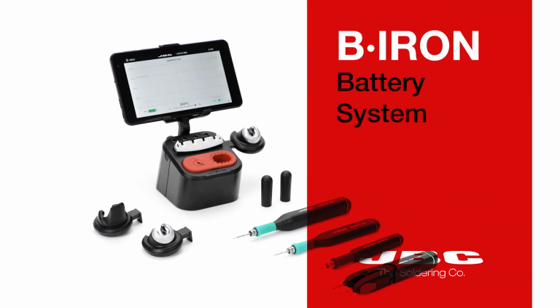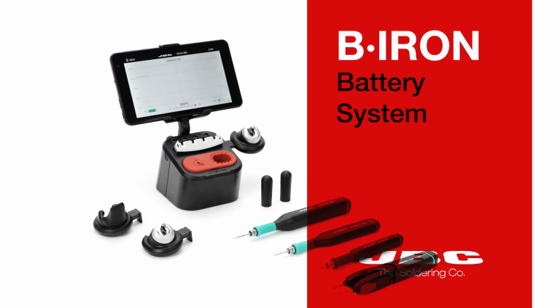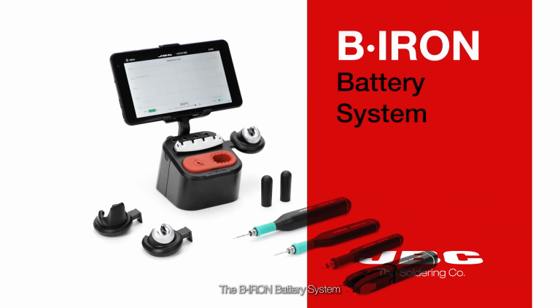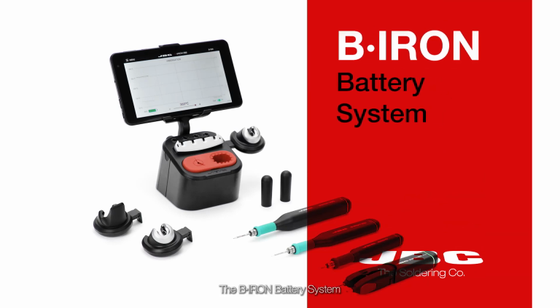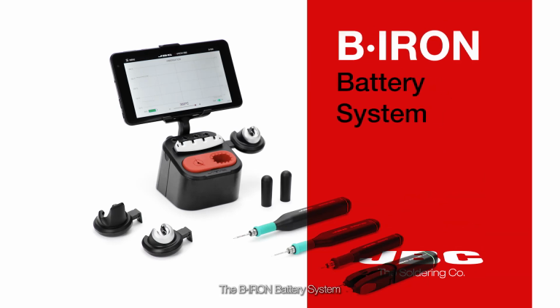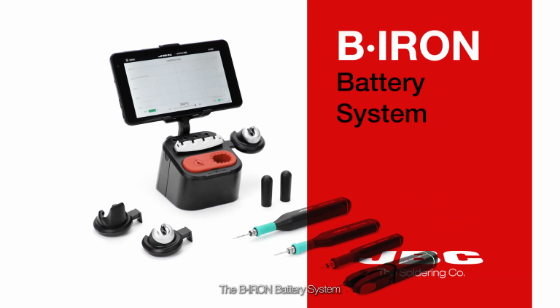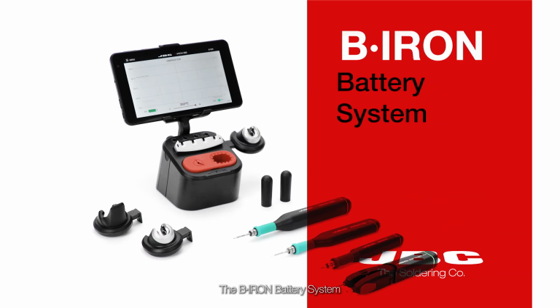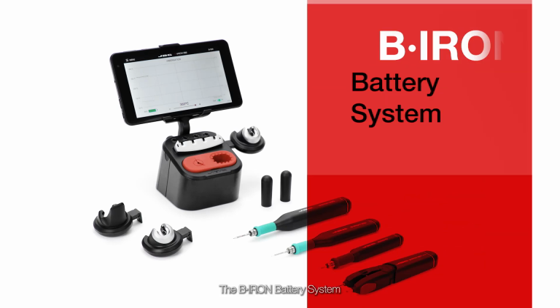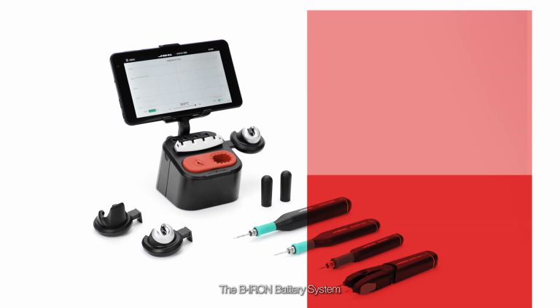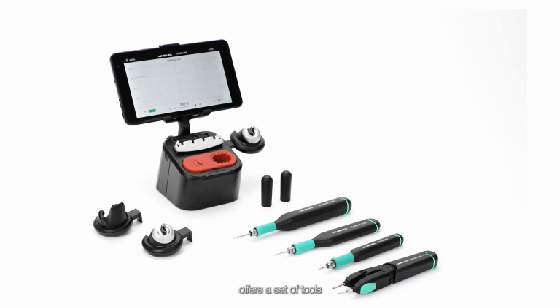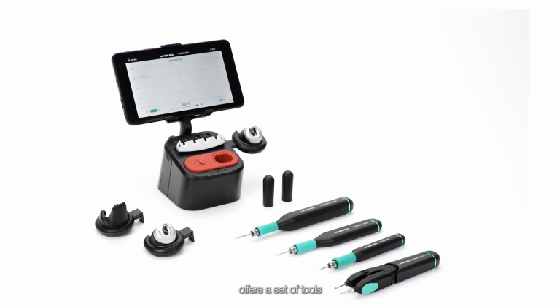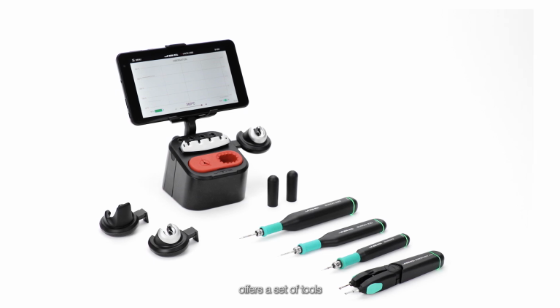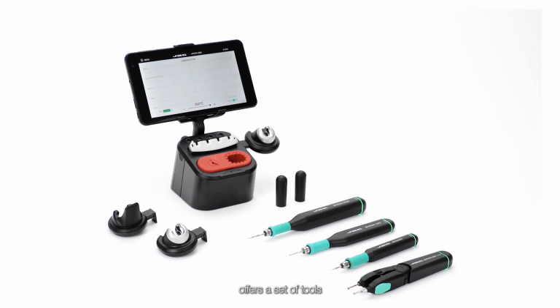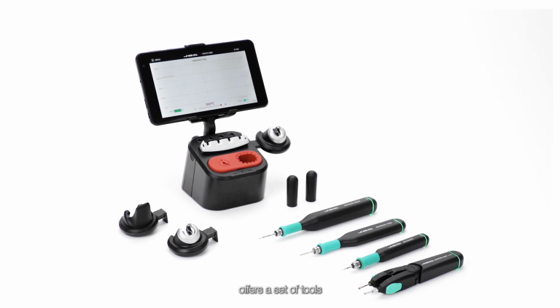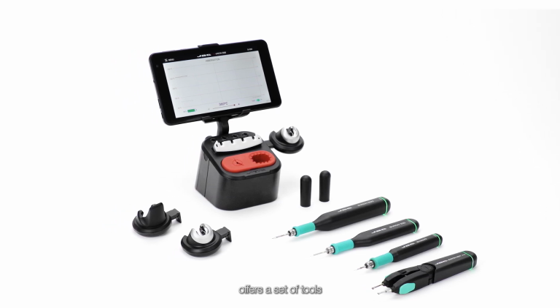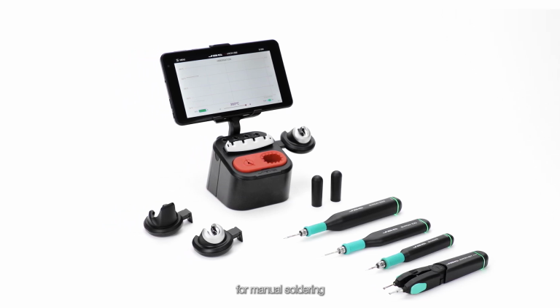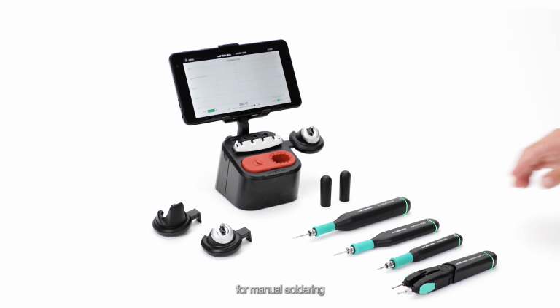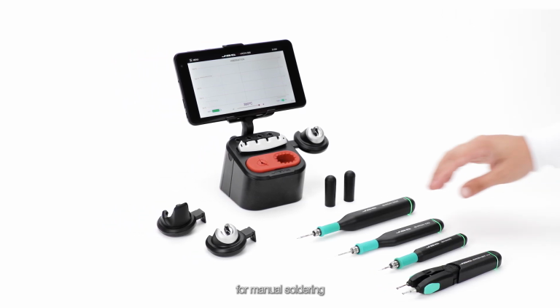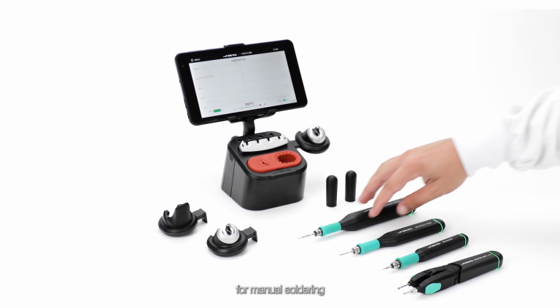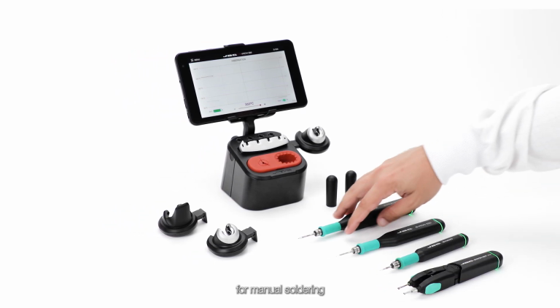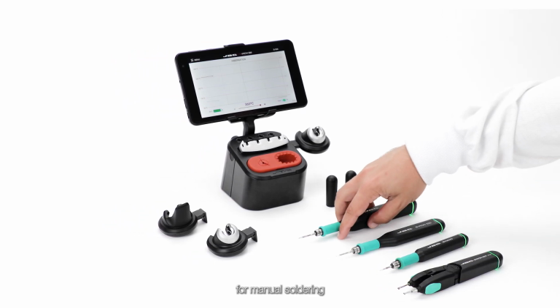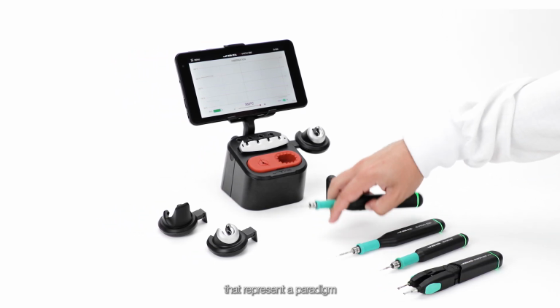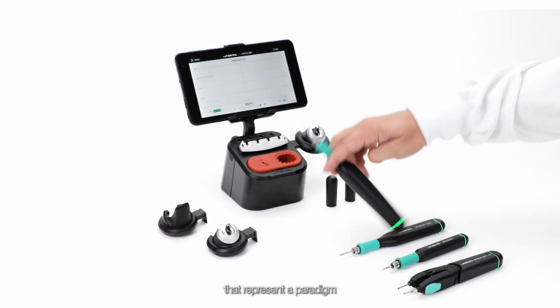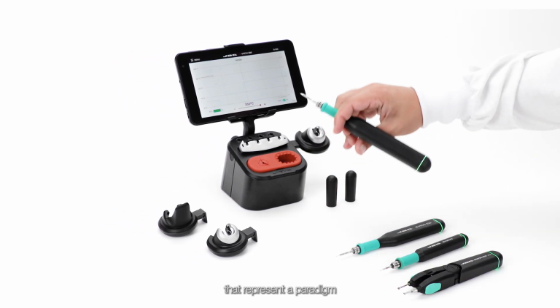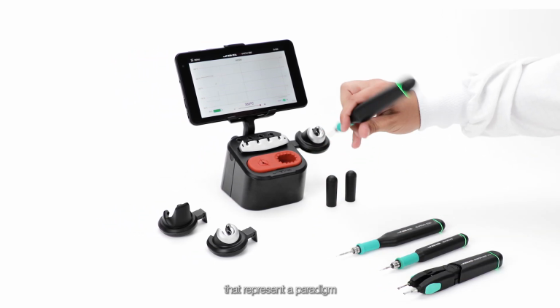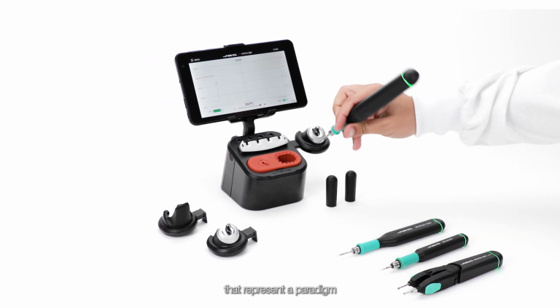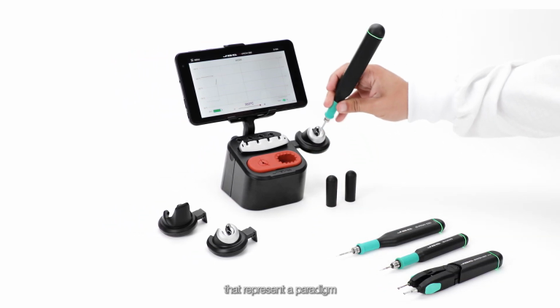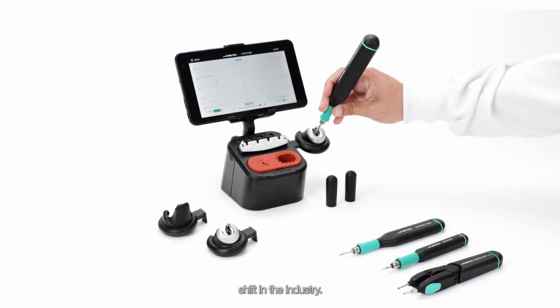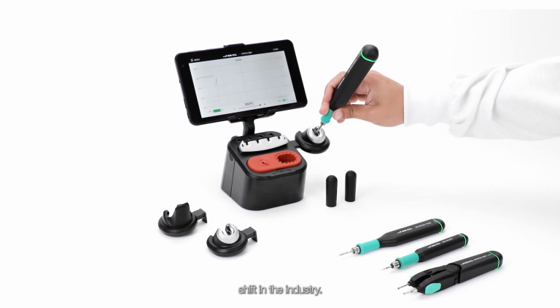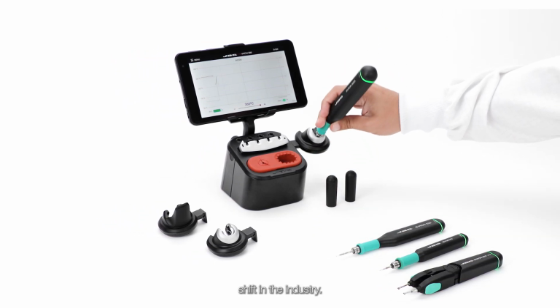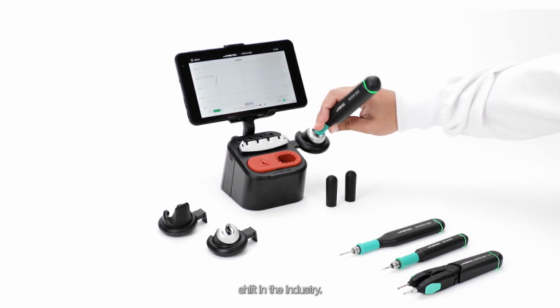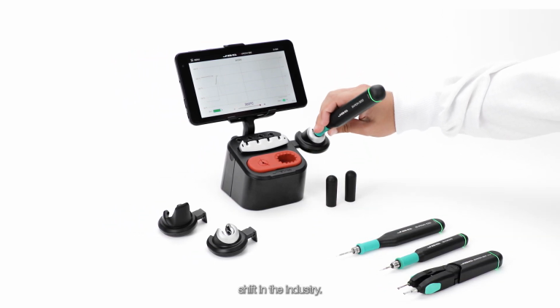The BeIron battery system offers a set of tools for manual soldering that represent a paradigm shift in the industry.